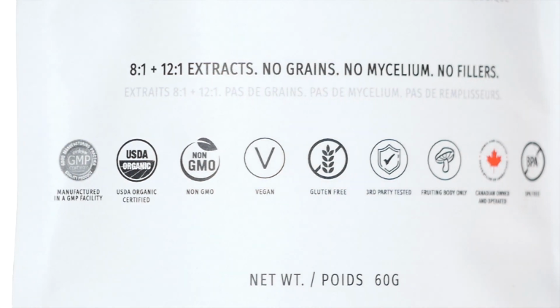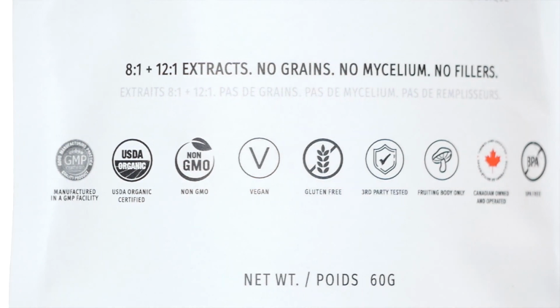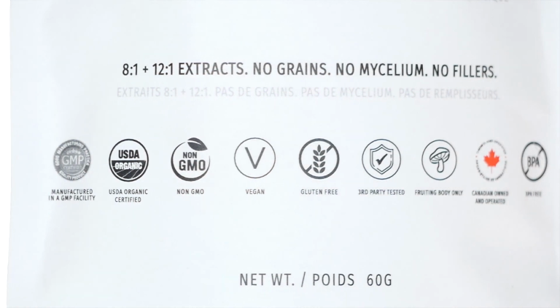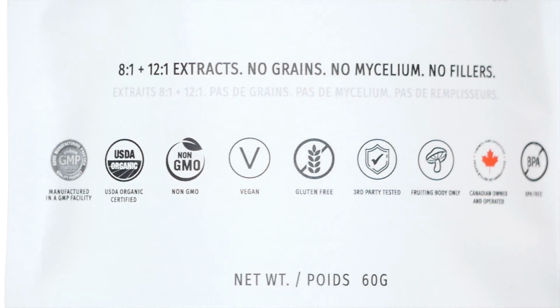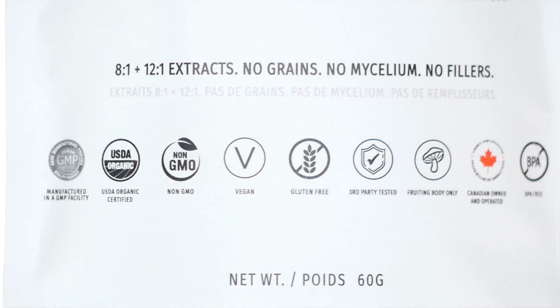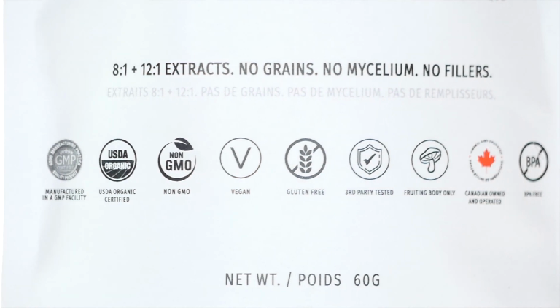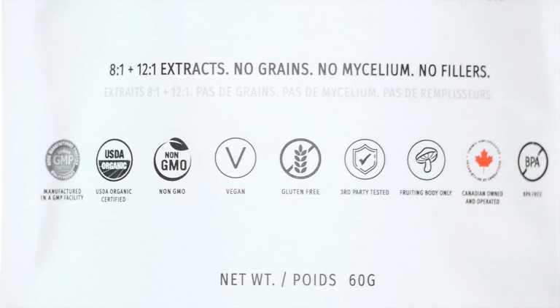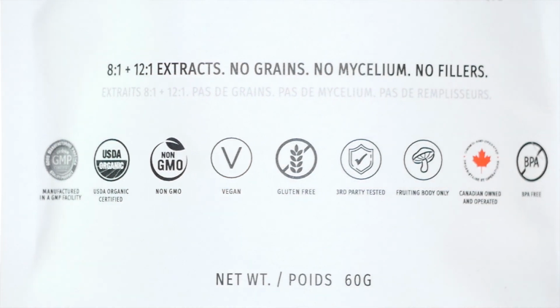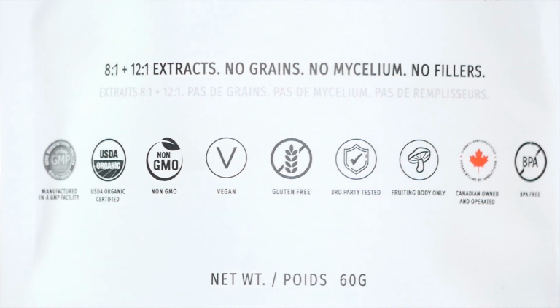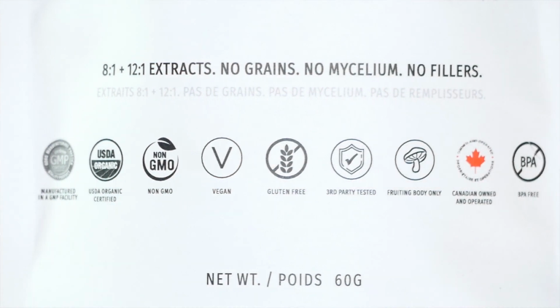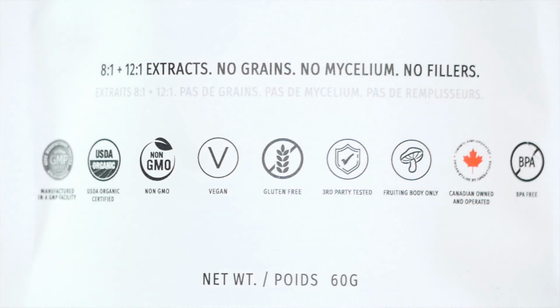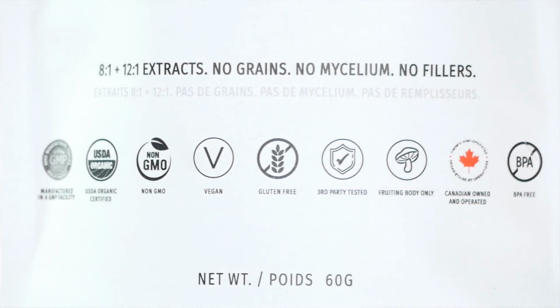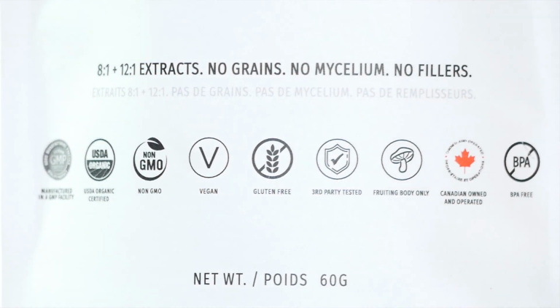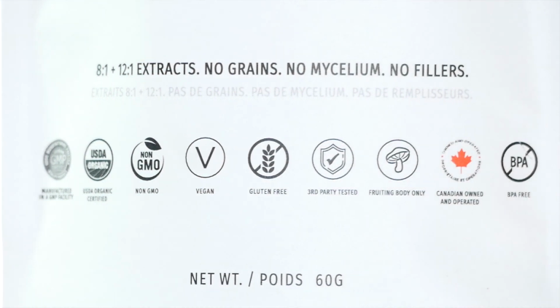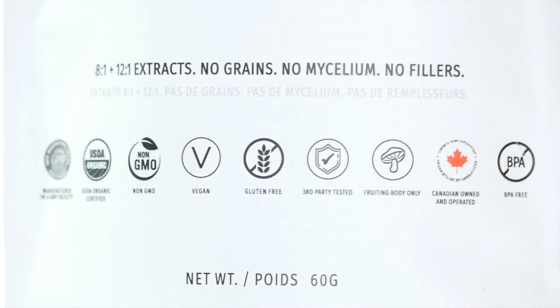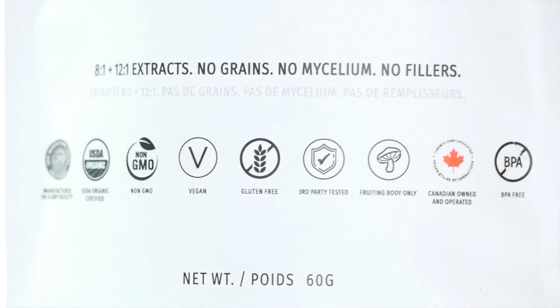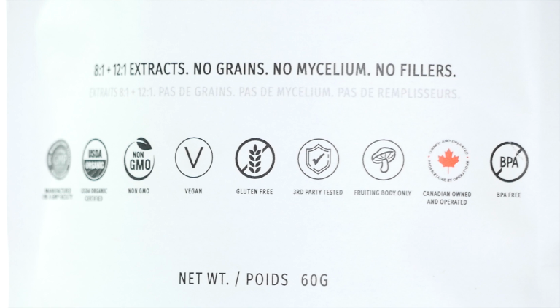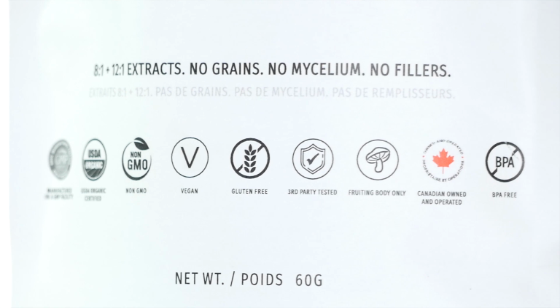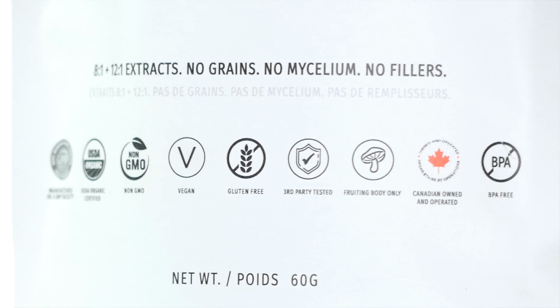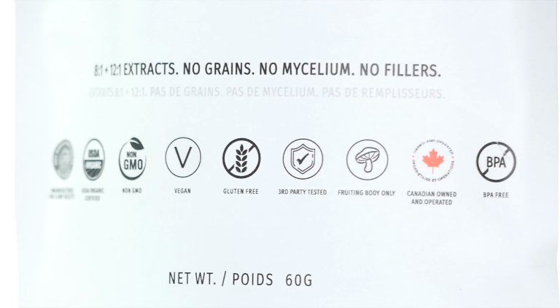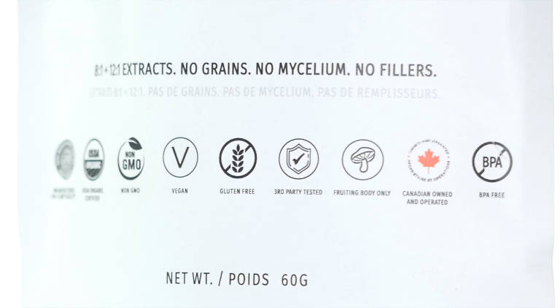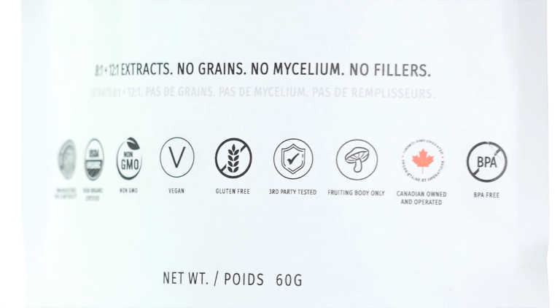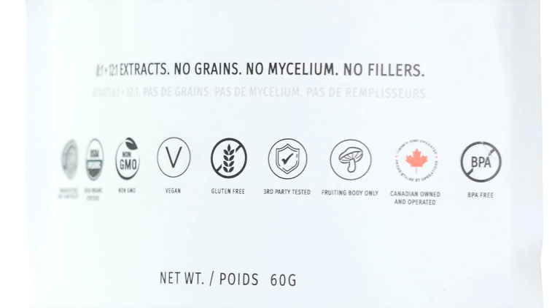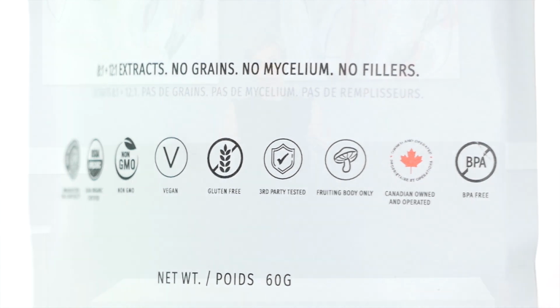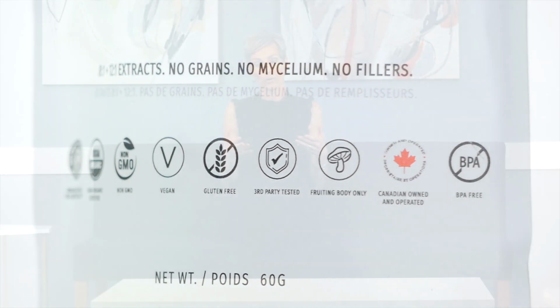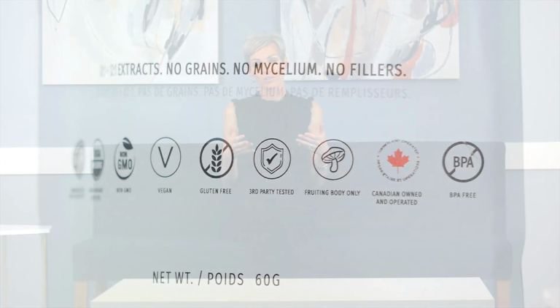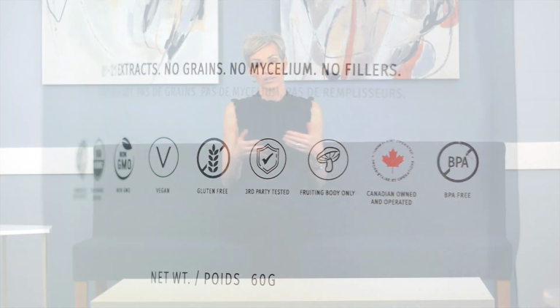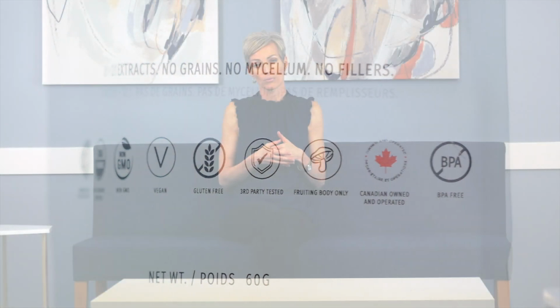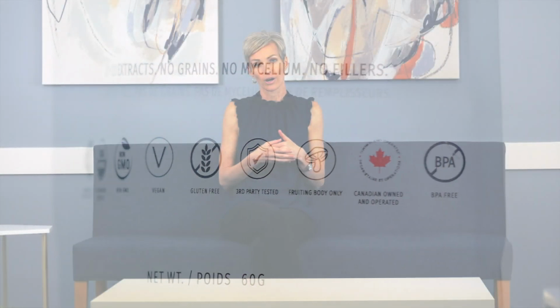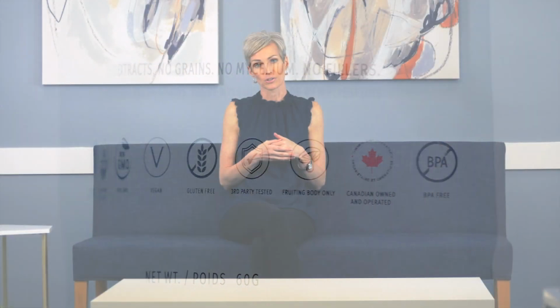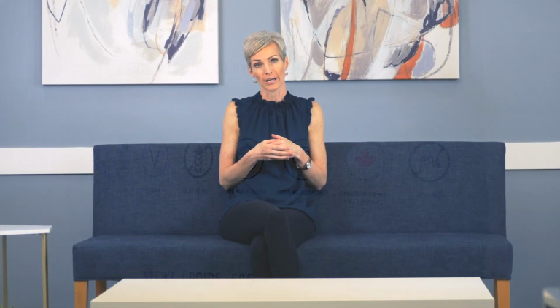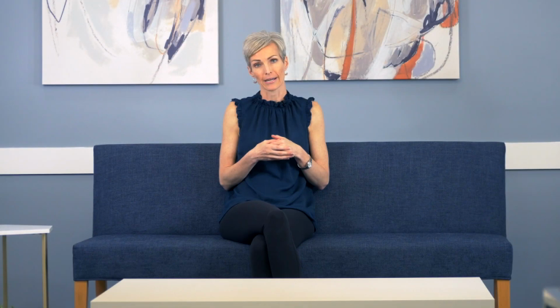If the product does not list an extraction ratio, you're really guessing at the potency of the product you're getting.